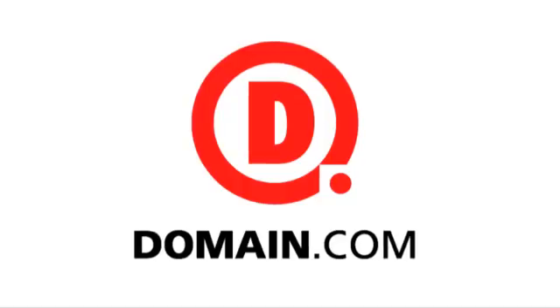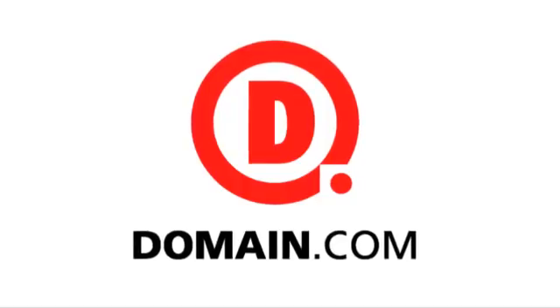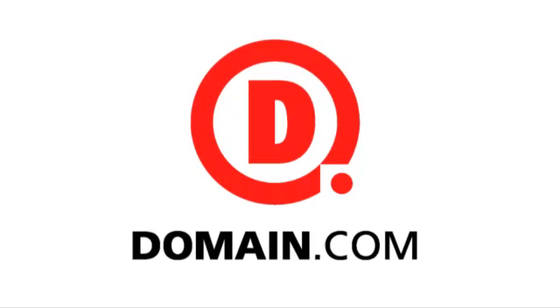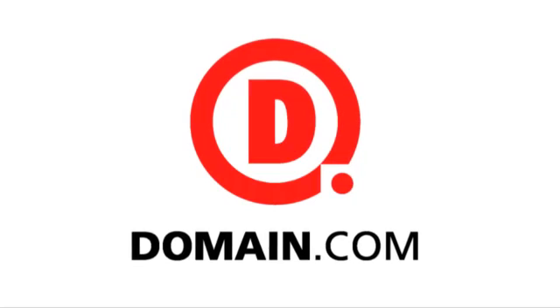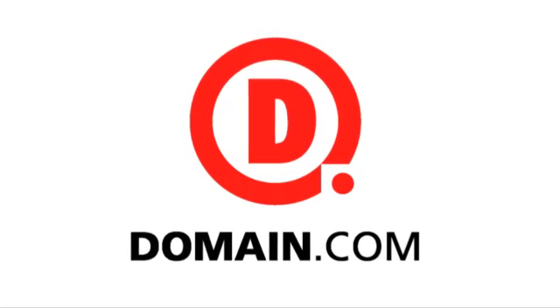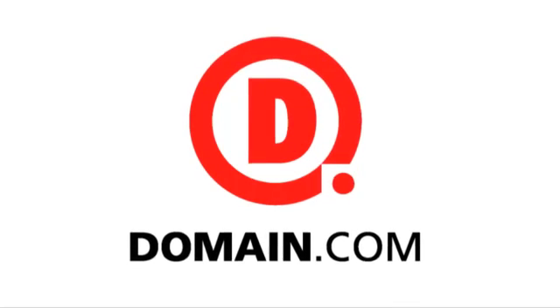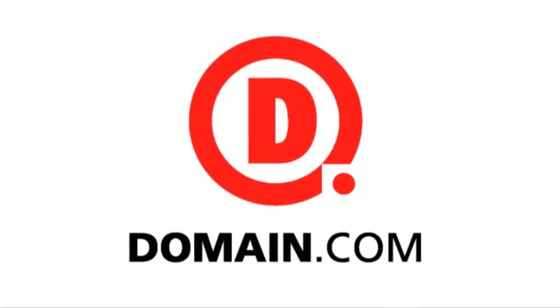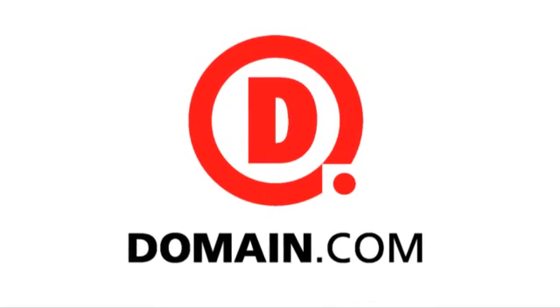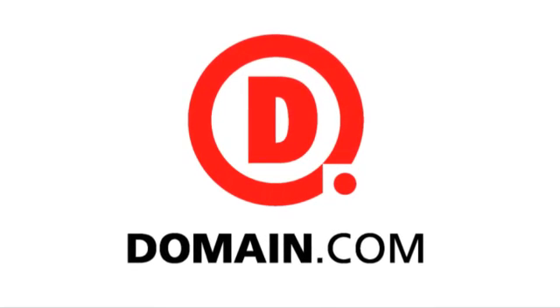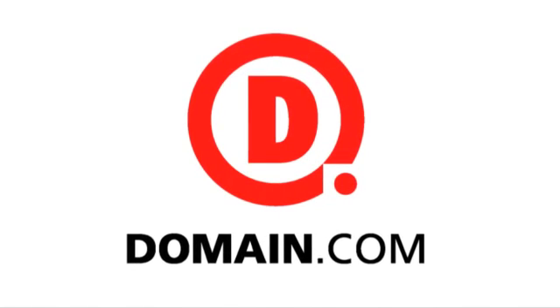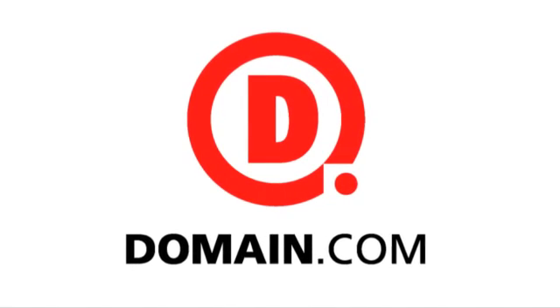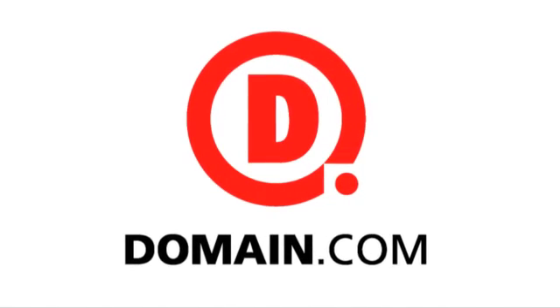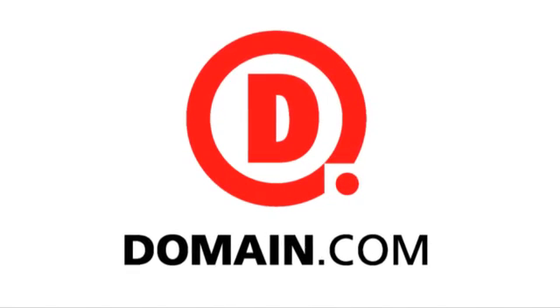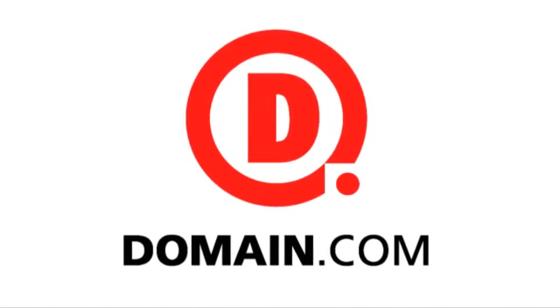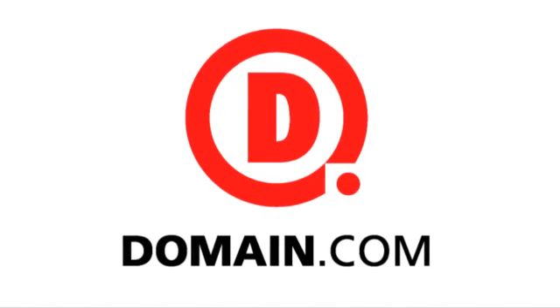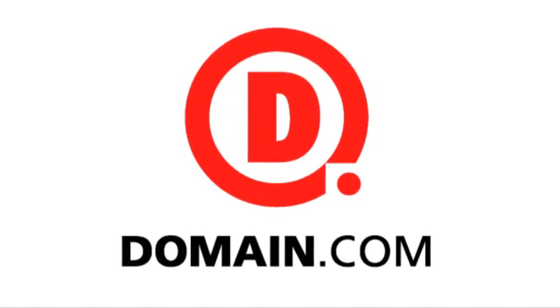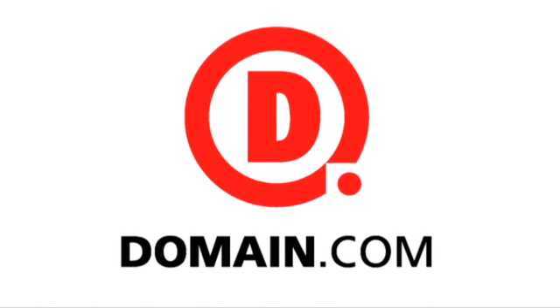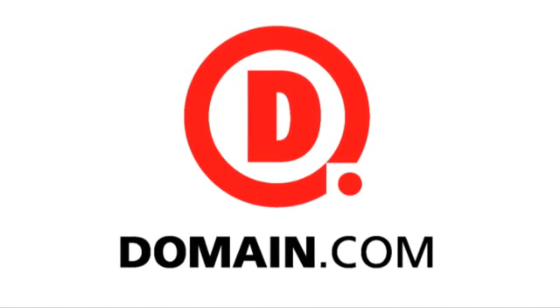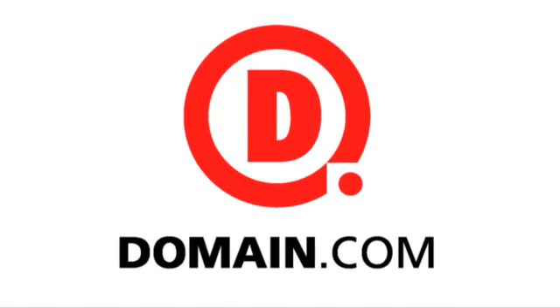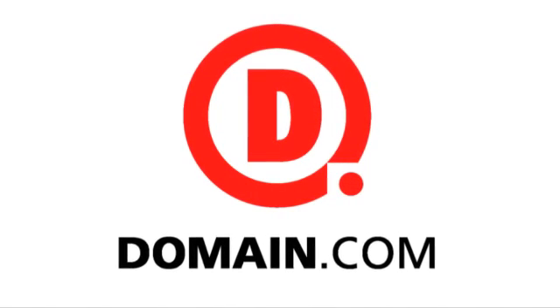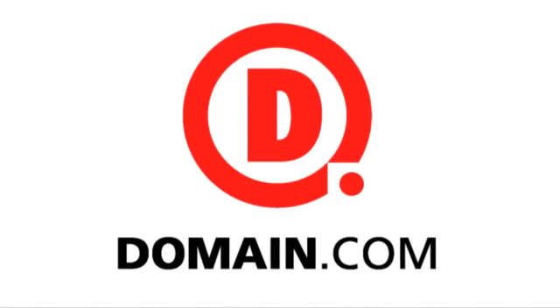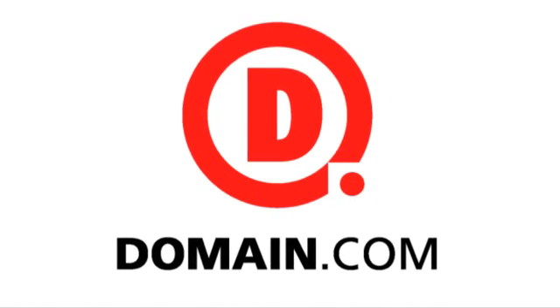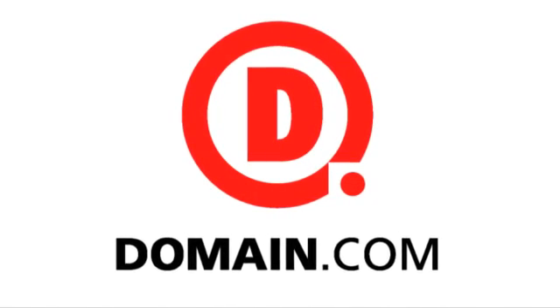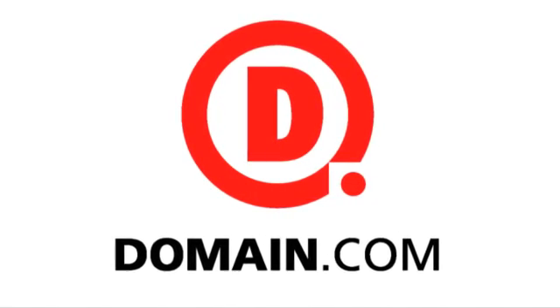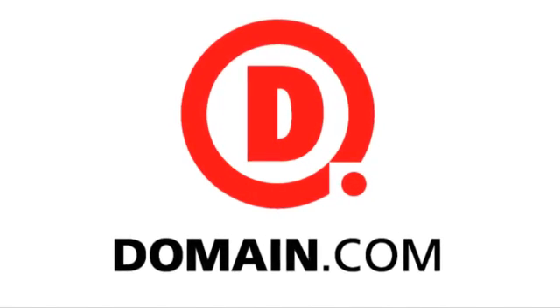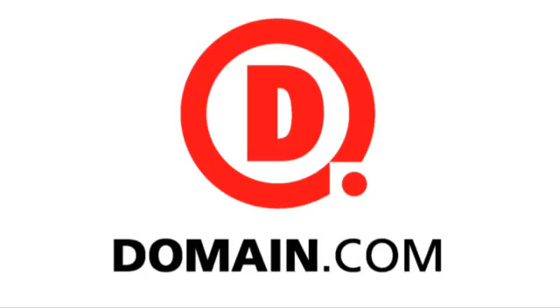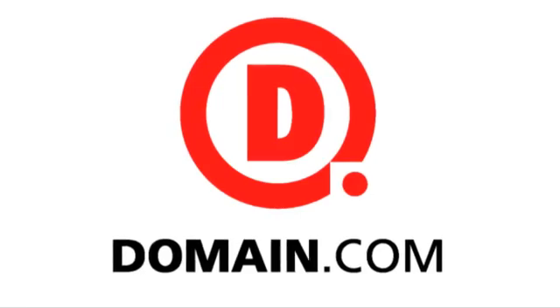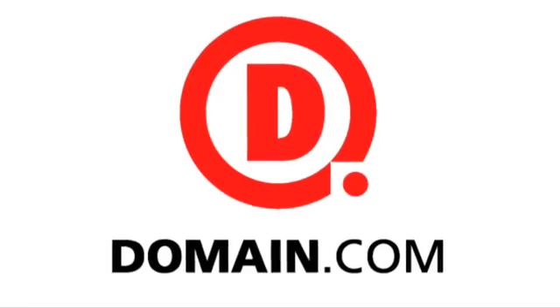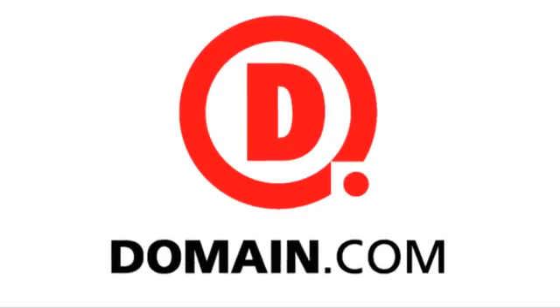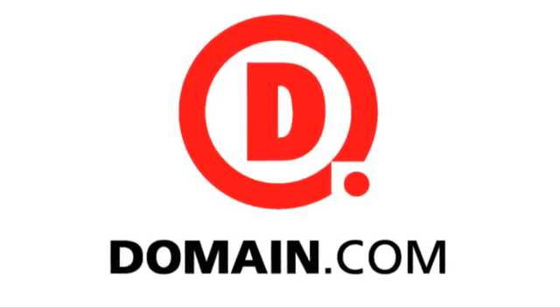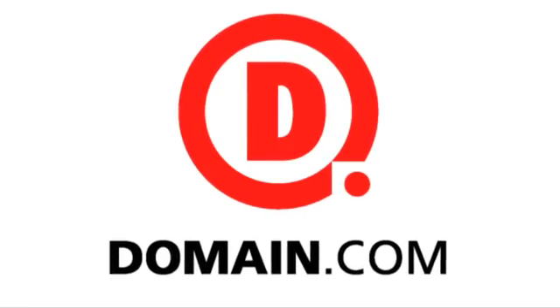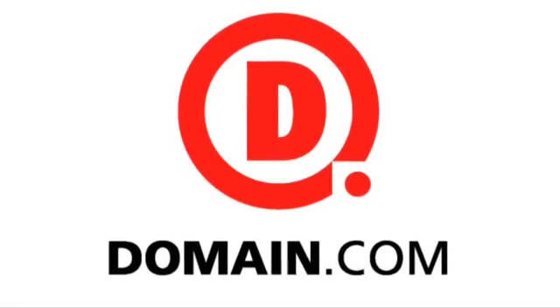This CES special of Hack5 is brought to you by Domain.com. Got a great idea? It all starts with a great domain. Domain.com.